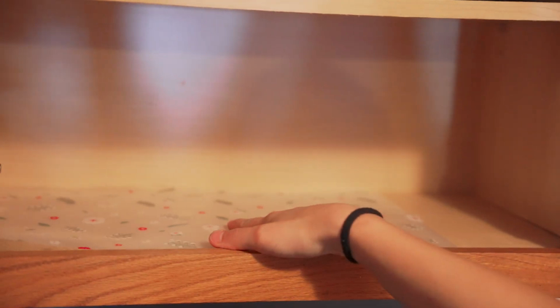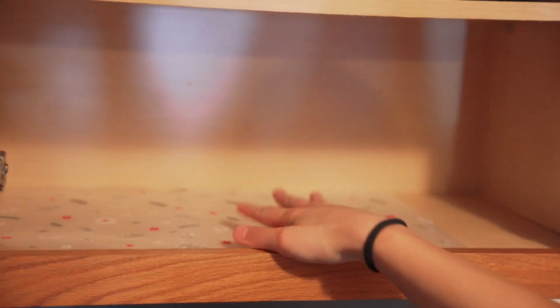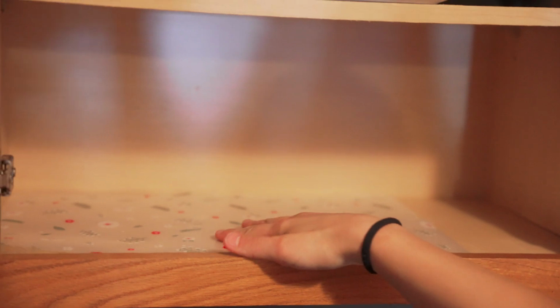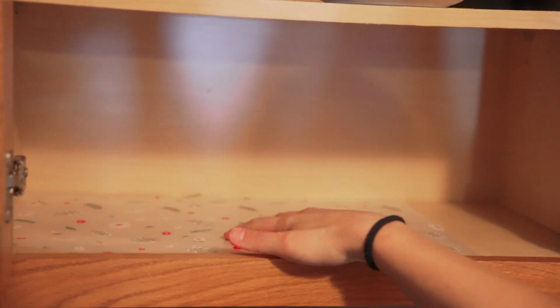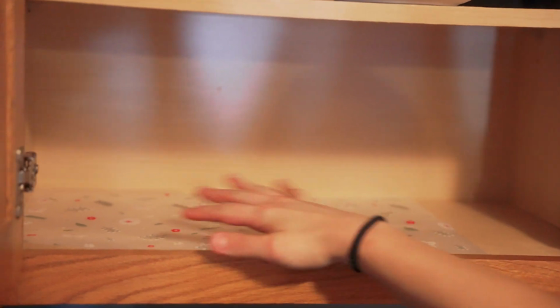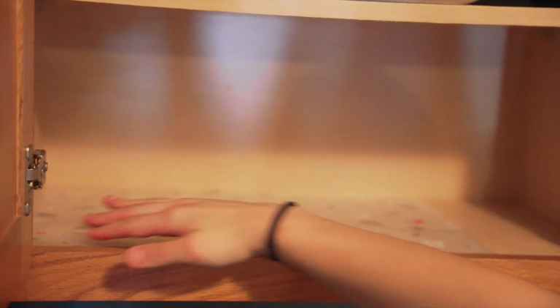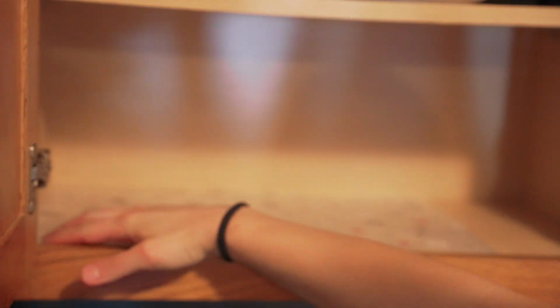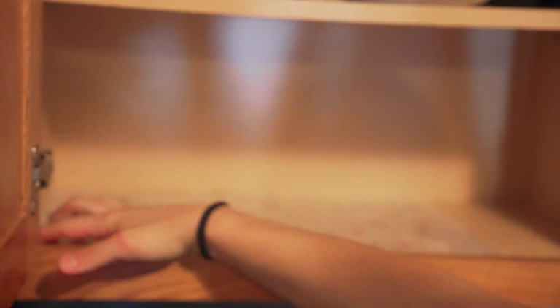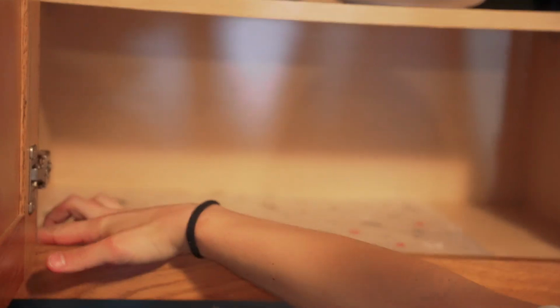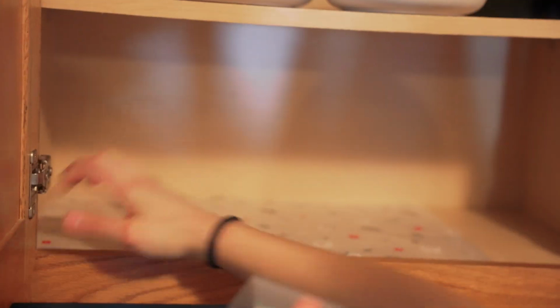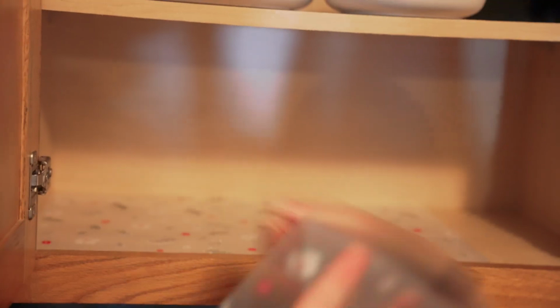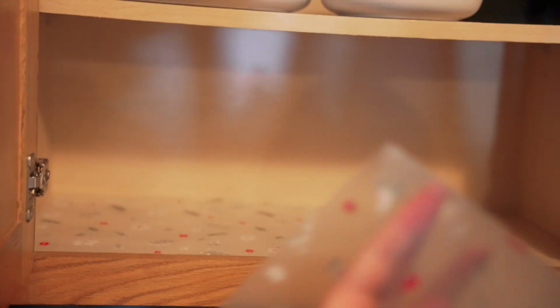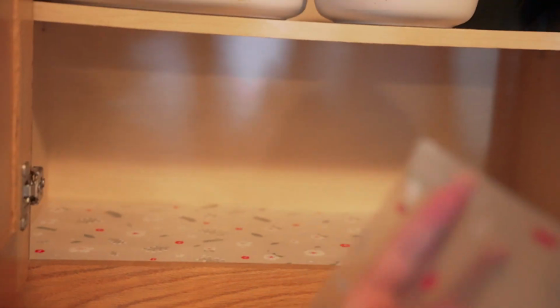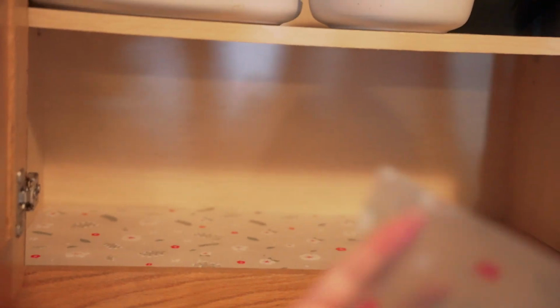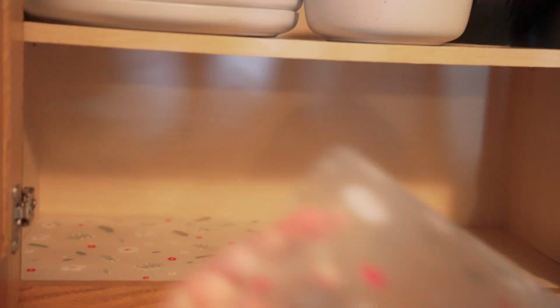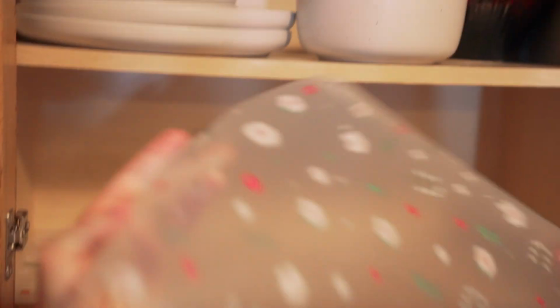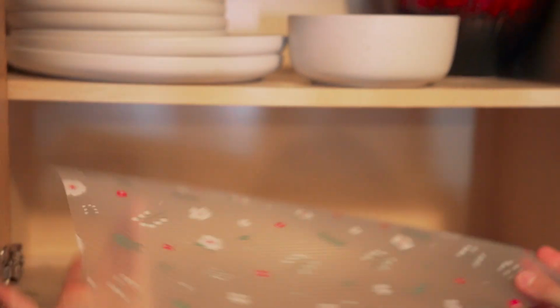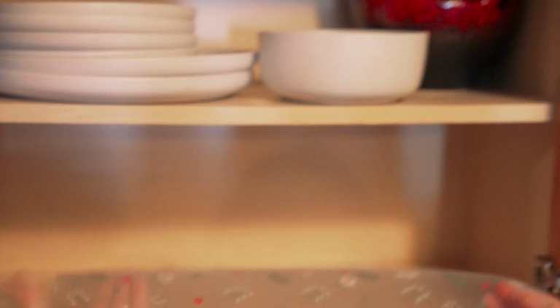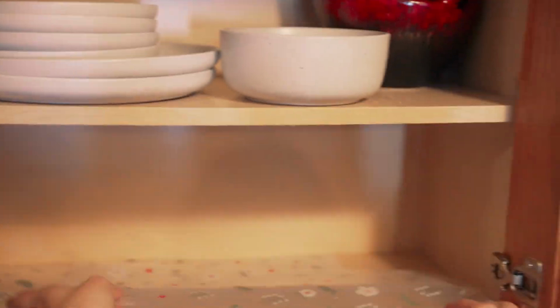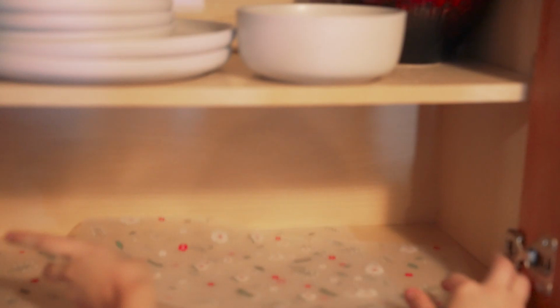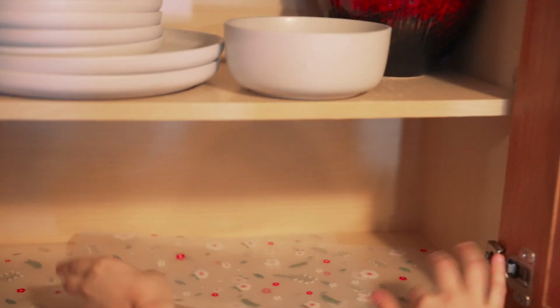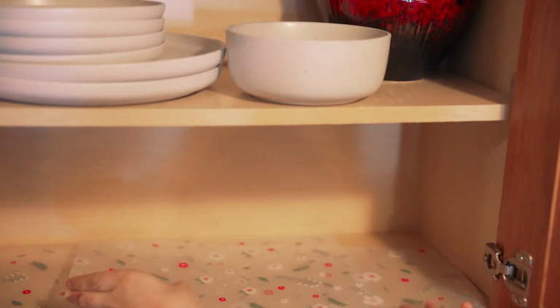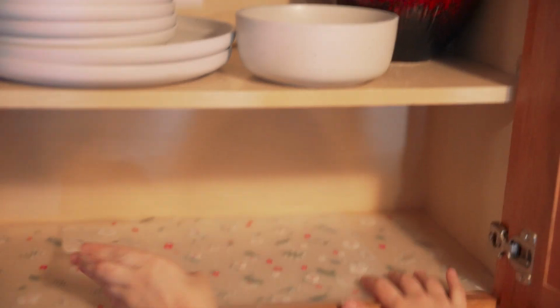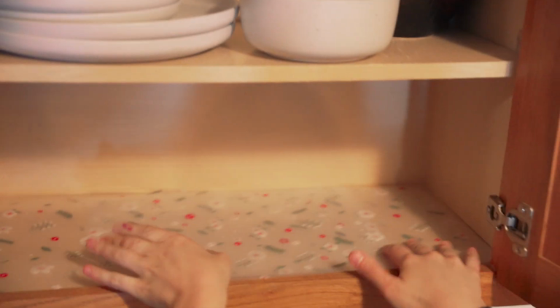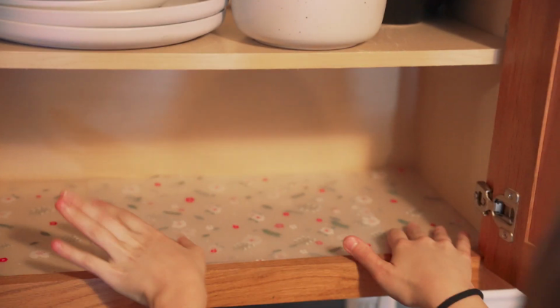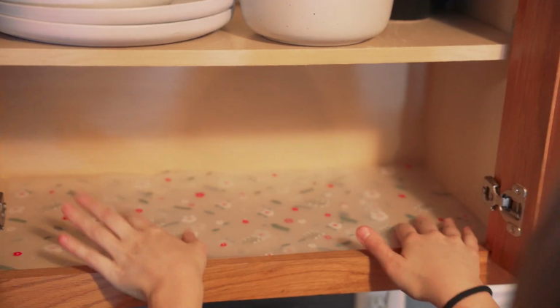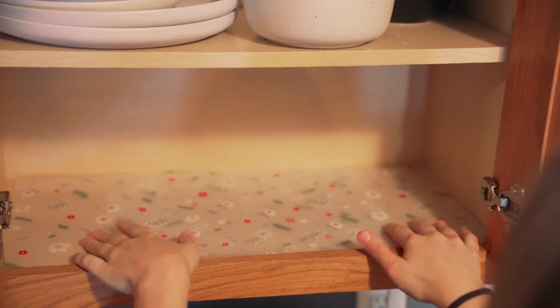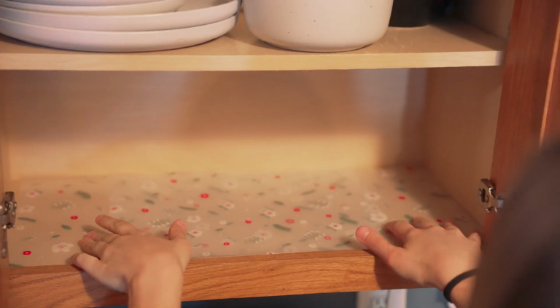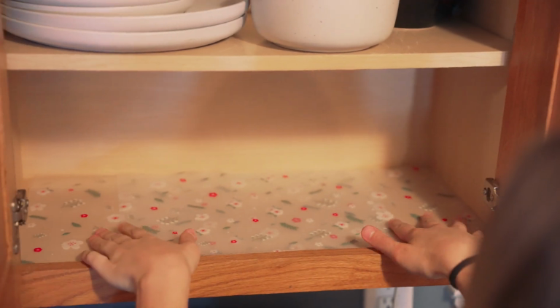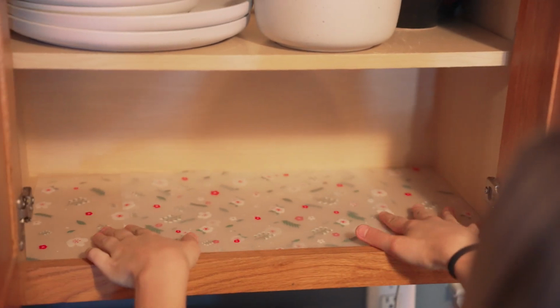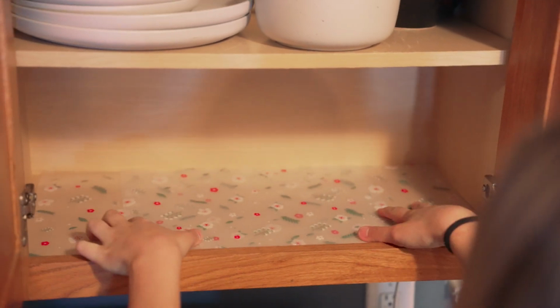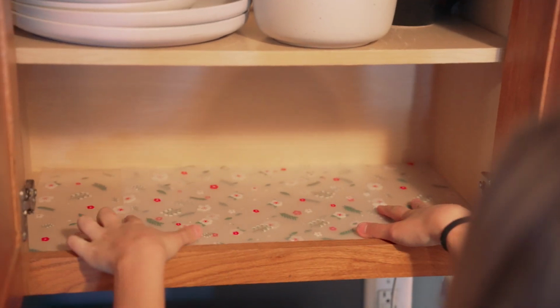You can just take this out, rinse it off, and put it back in and it's perfectly fine.